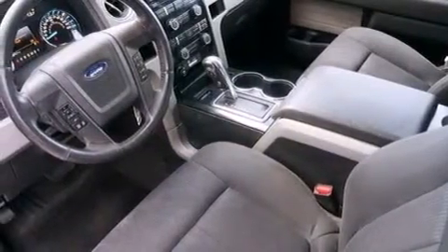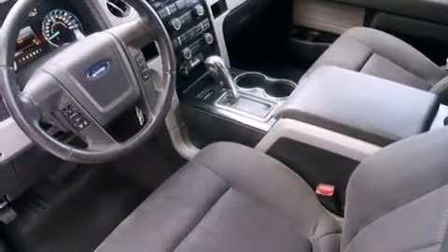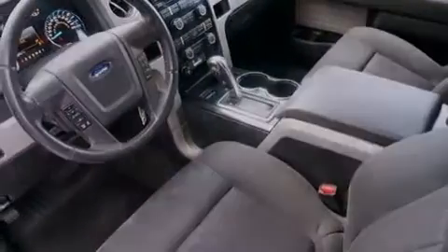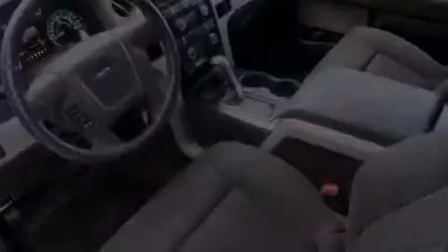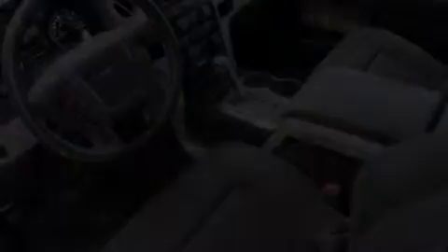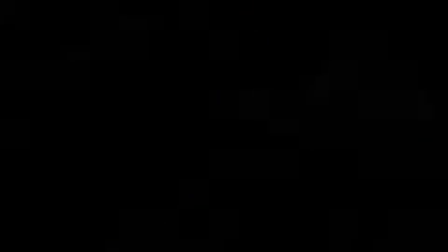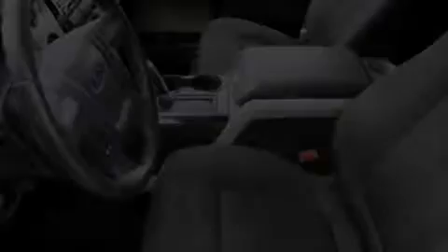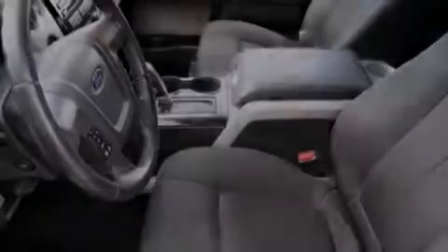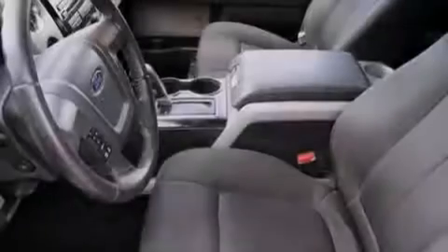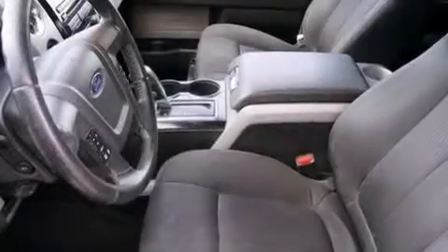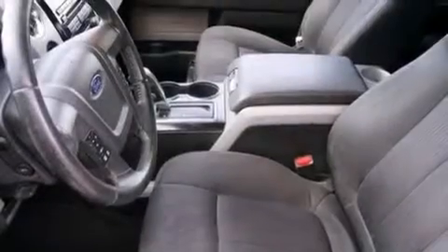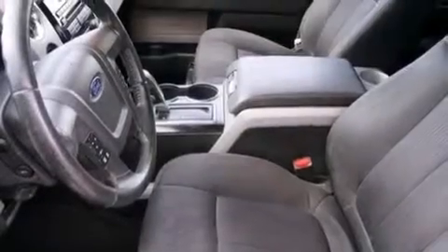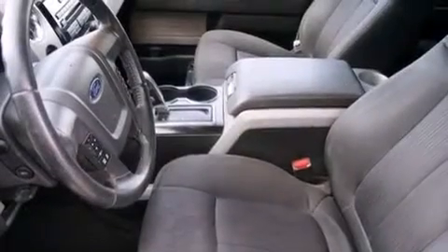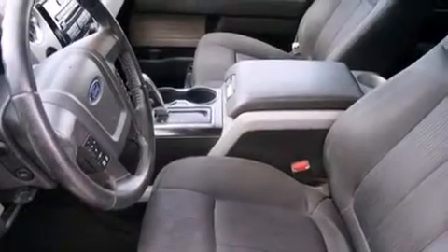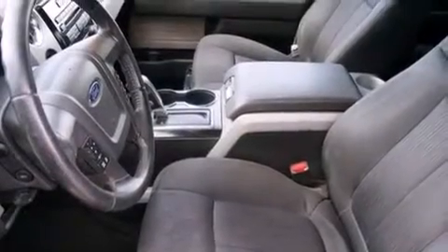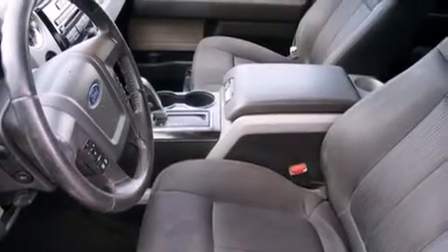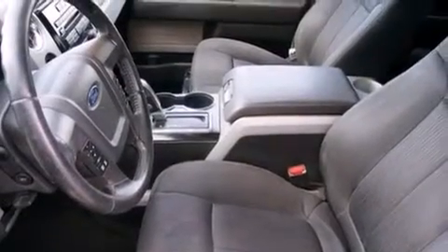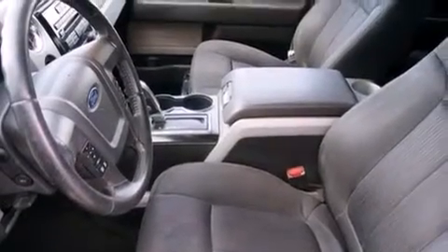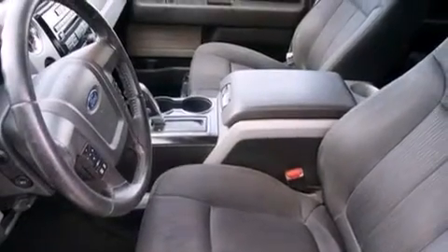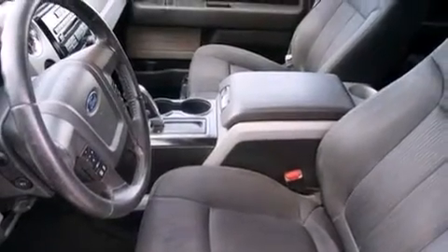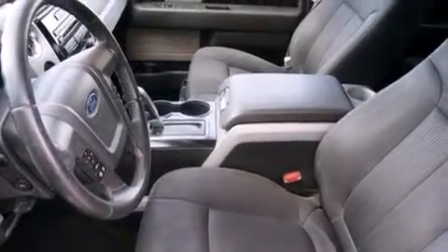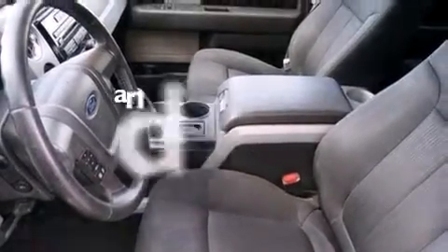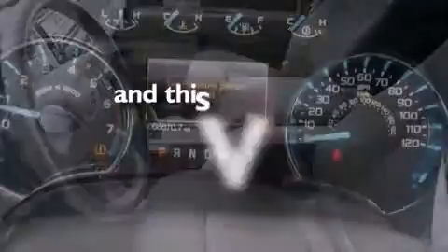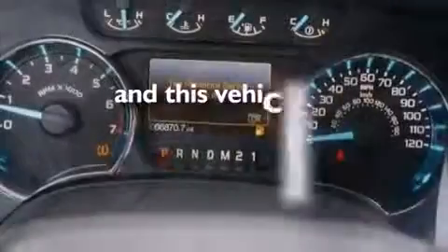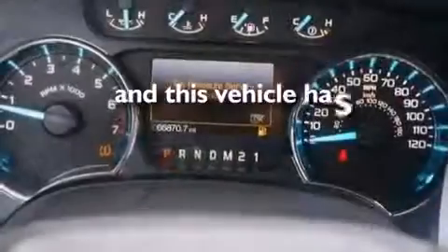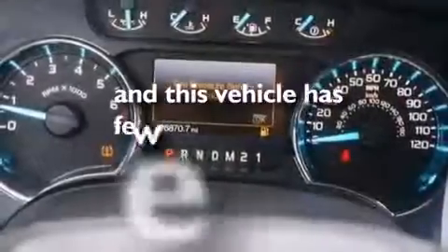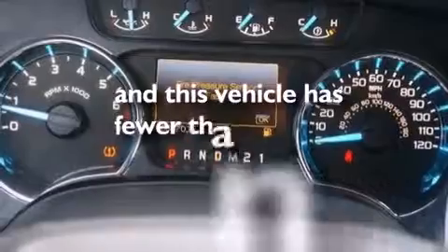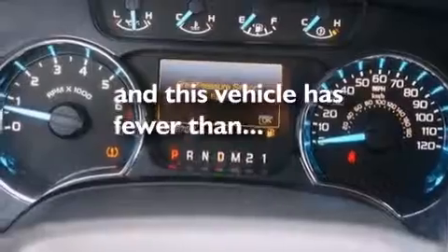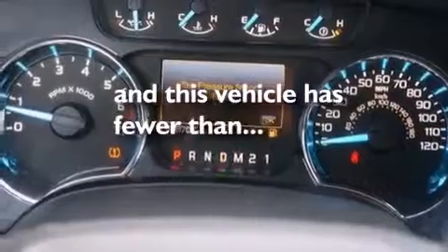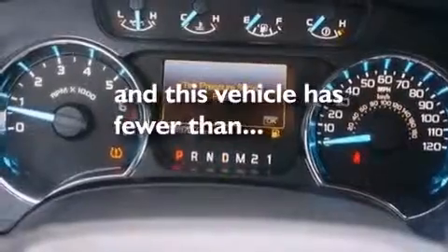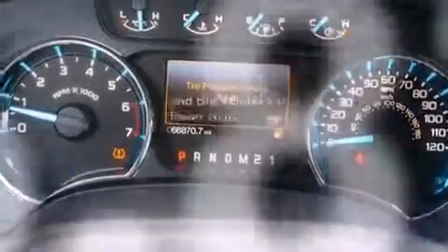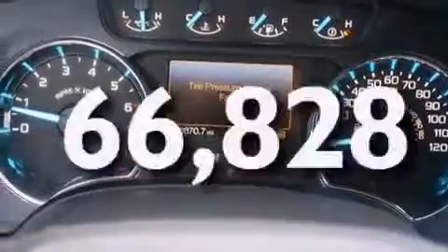4-wheel disc brakes with ABS, a keyless entry system, and this vehicle has less than 67,000 miles.